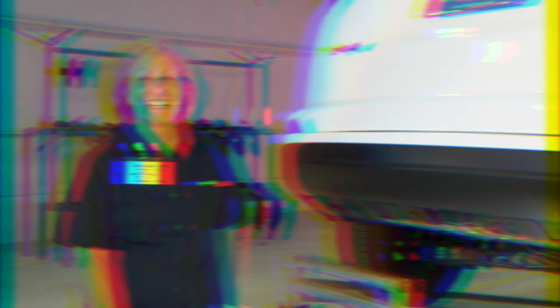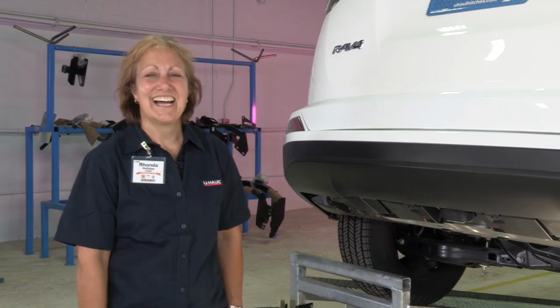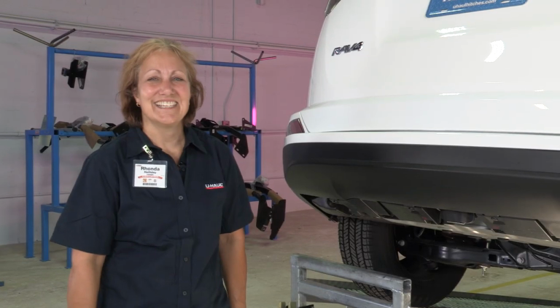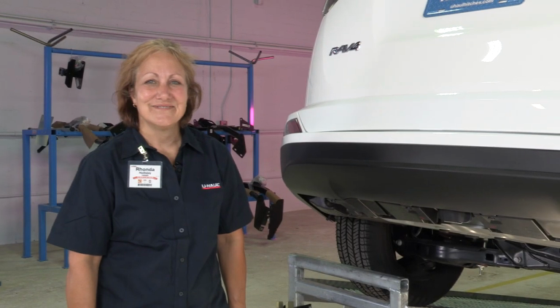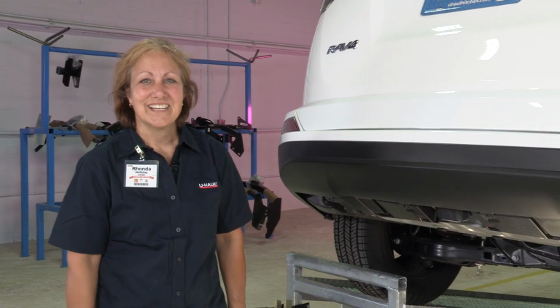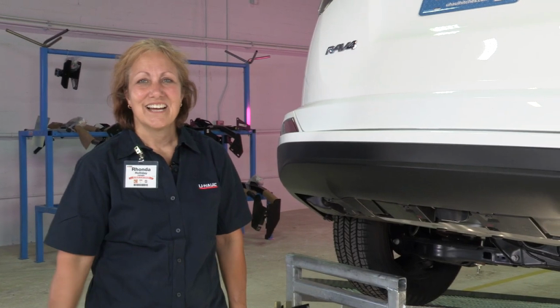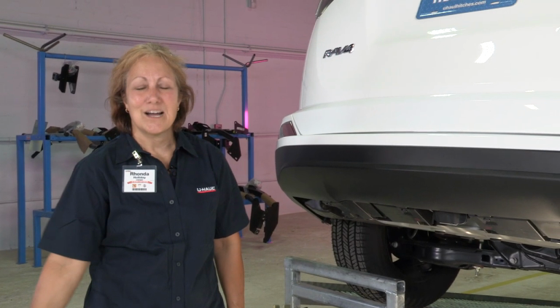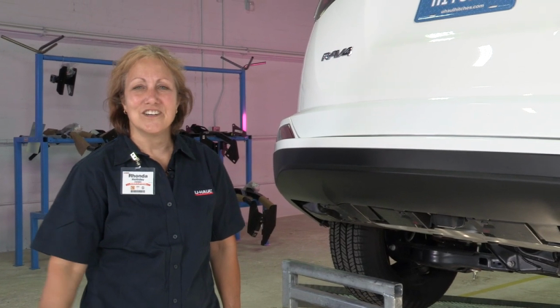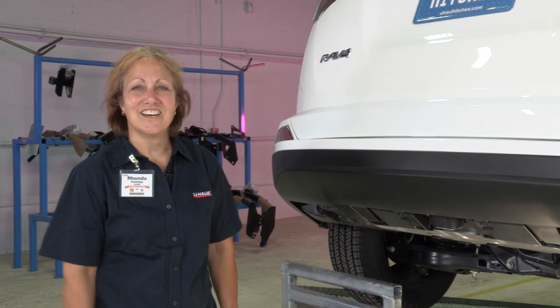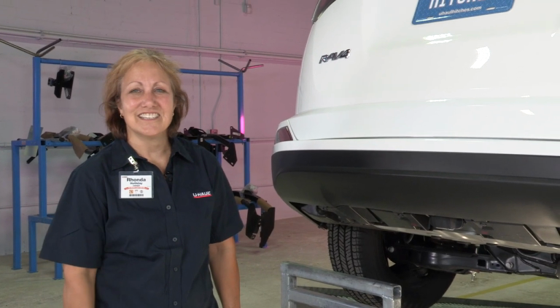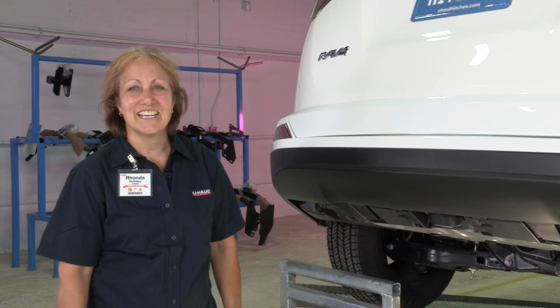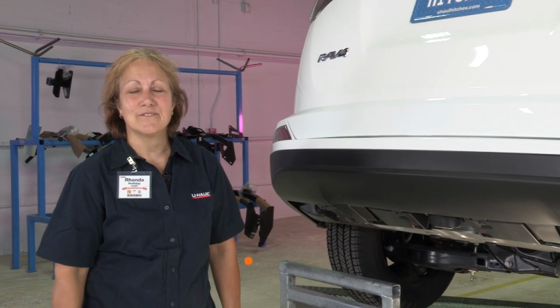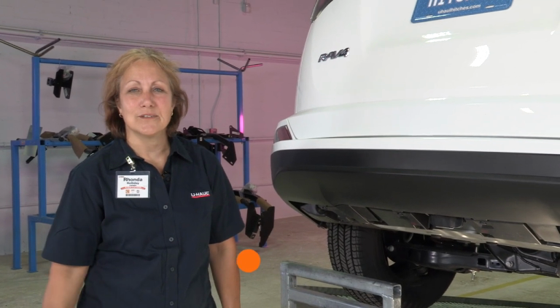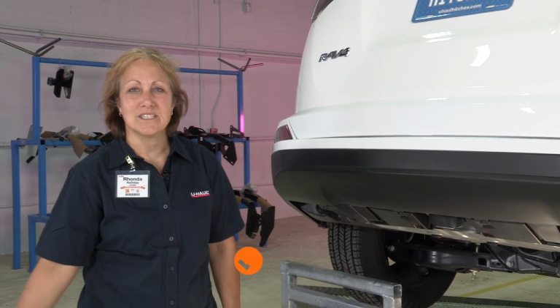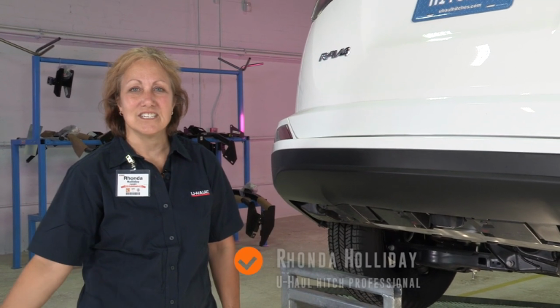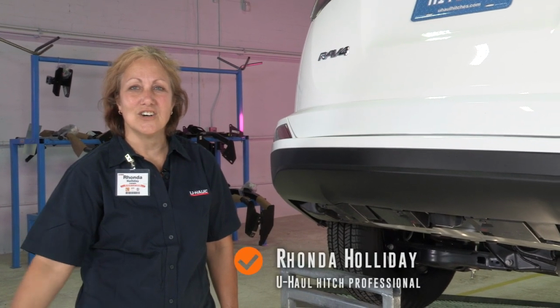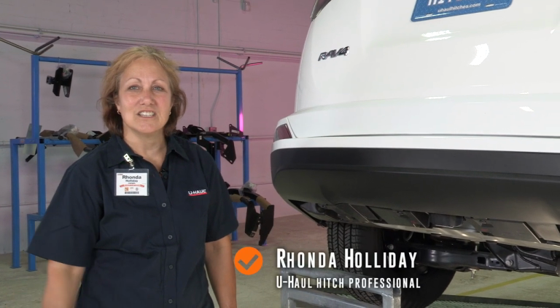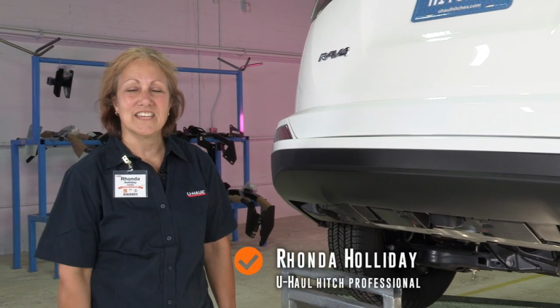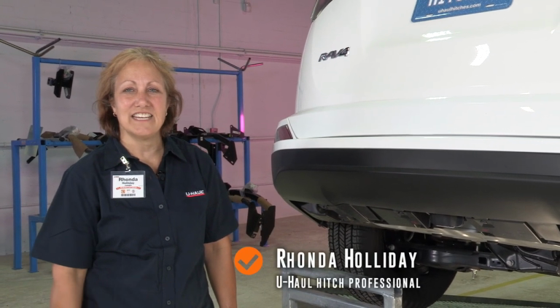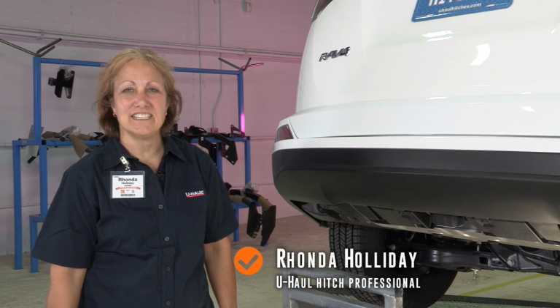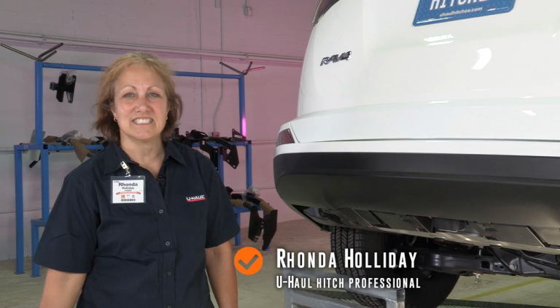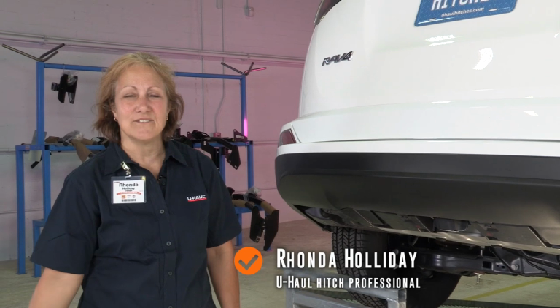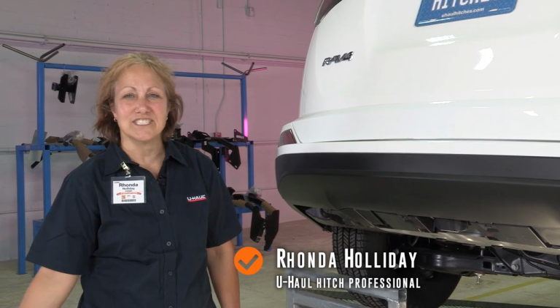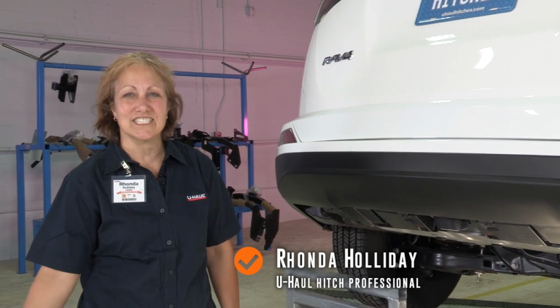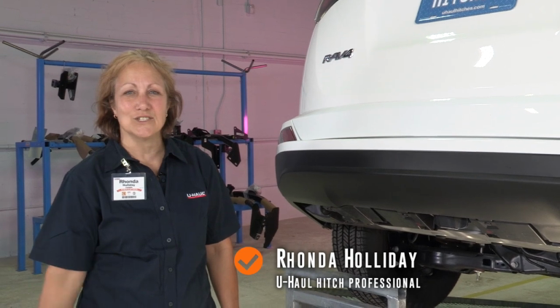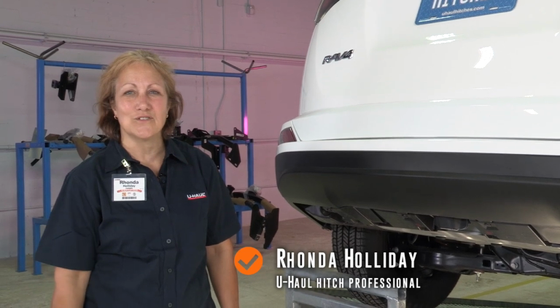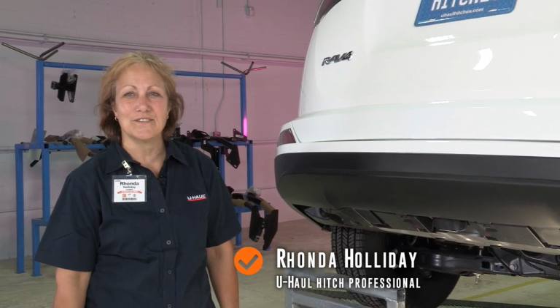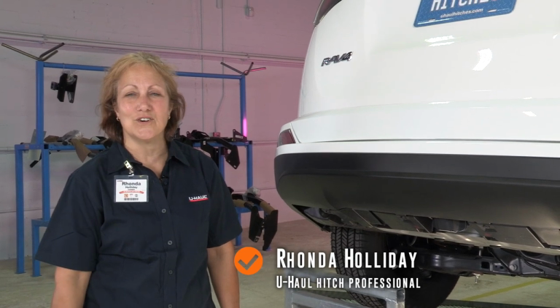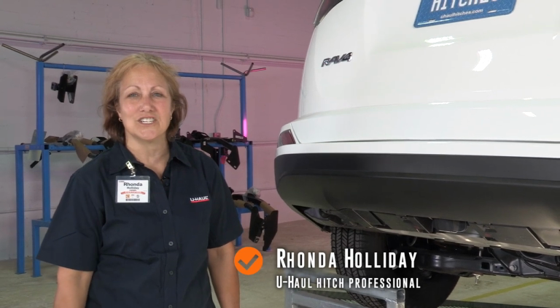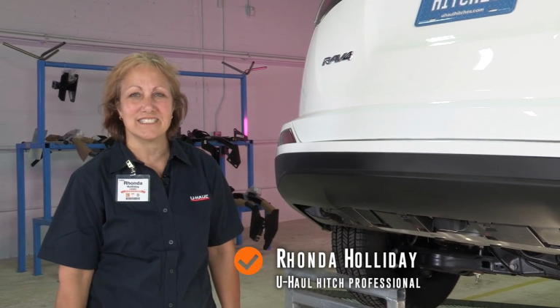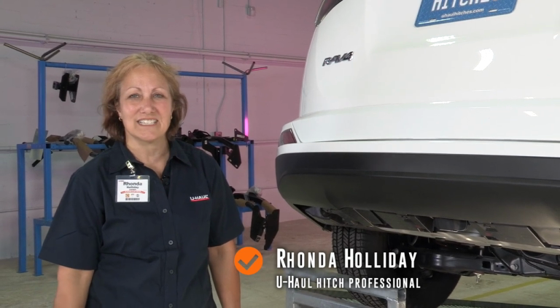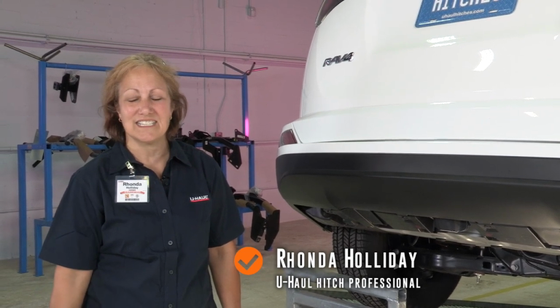Hi, I'm Rhonda Holliday. I'm from the U-Haul of Katy at 746-044 in Katy, Texas.